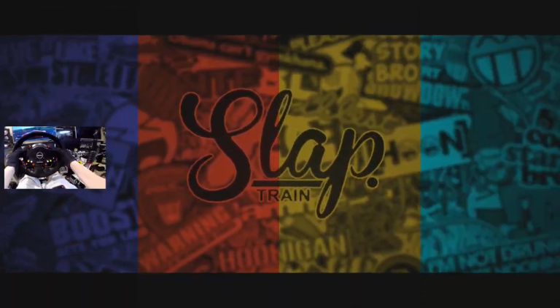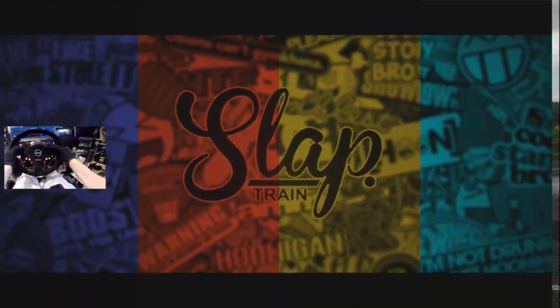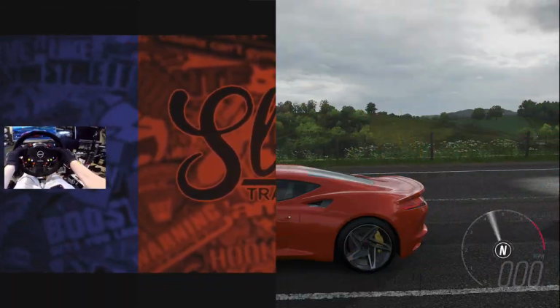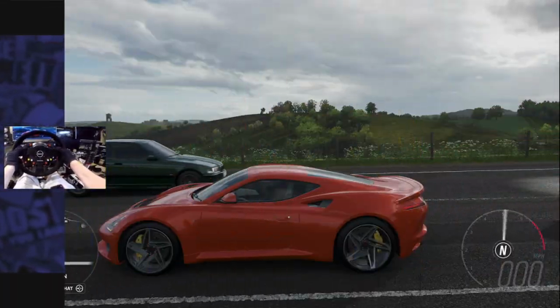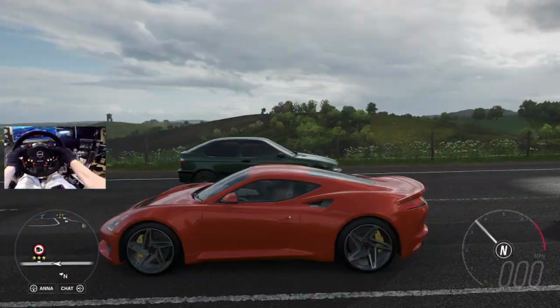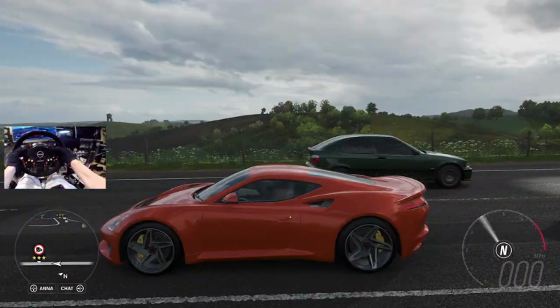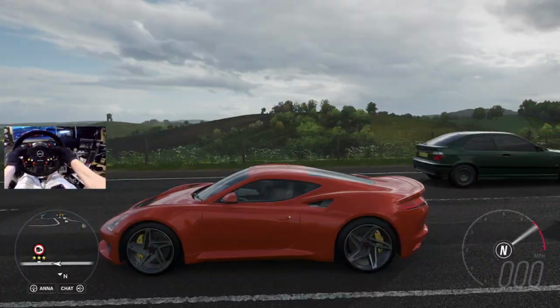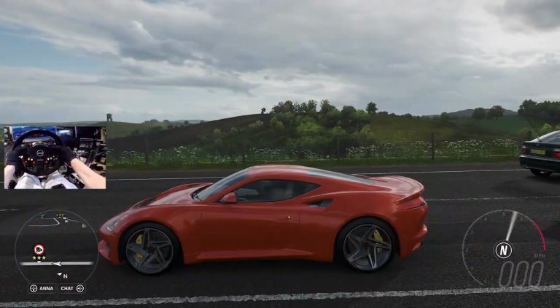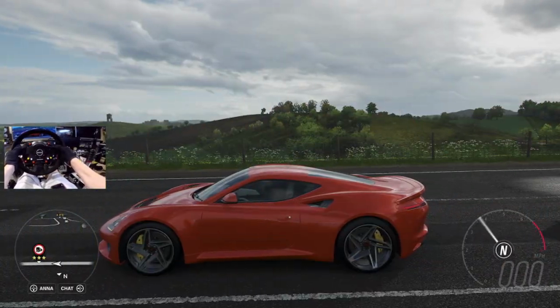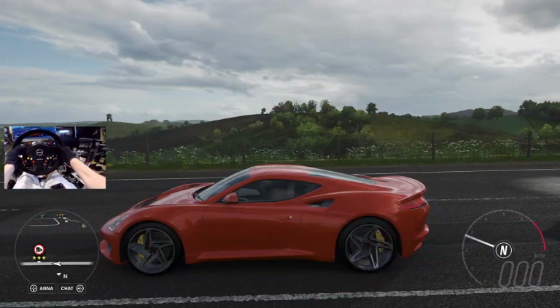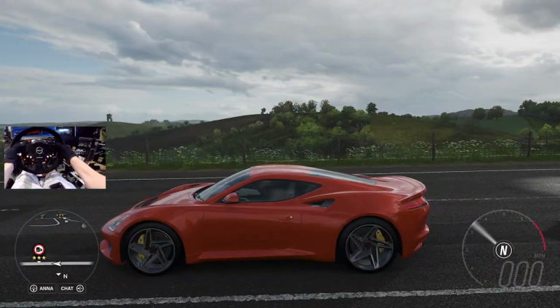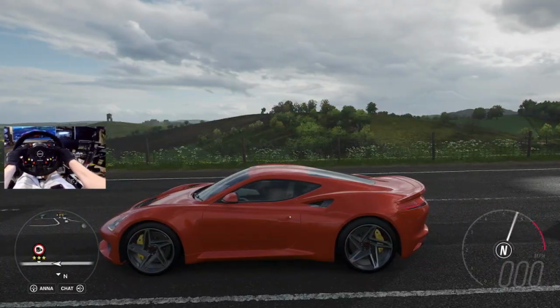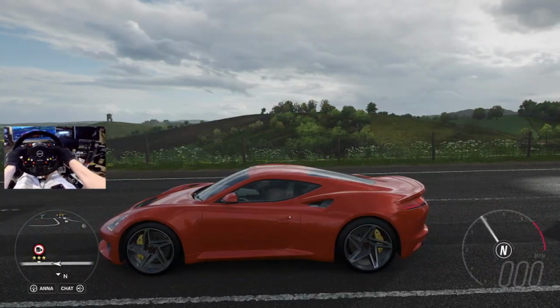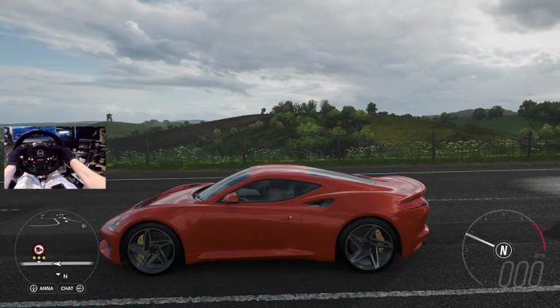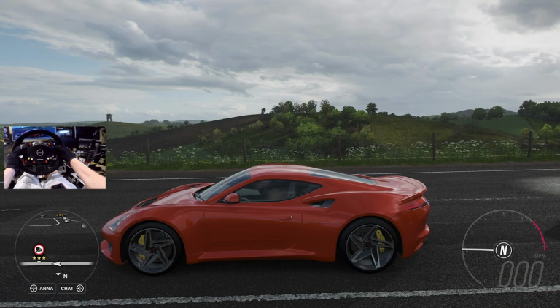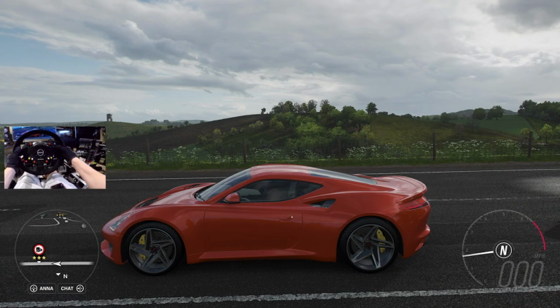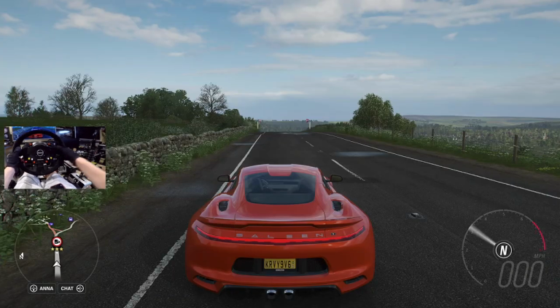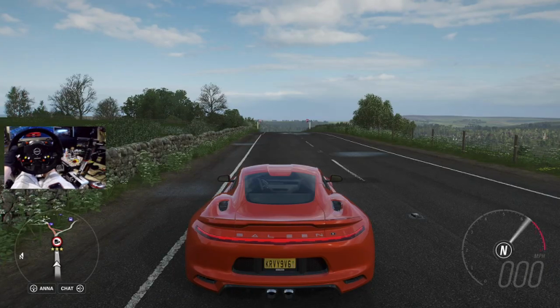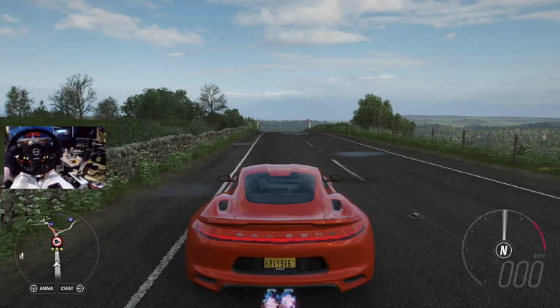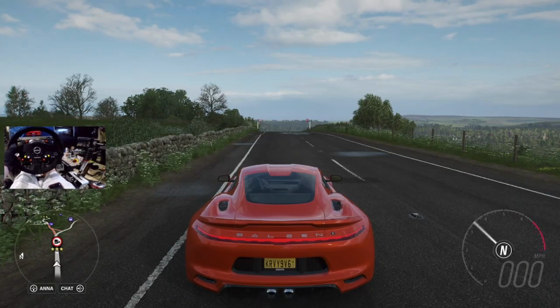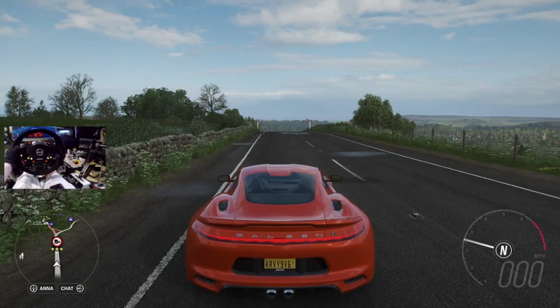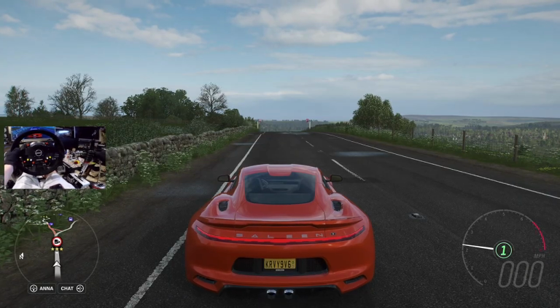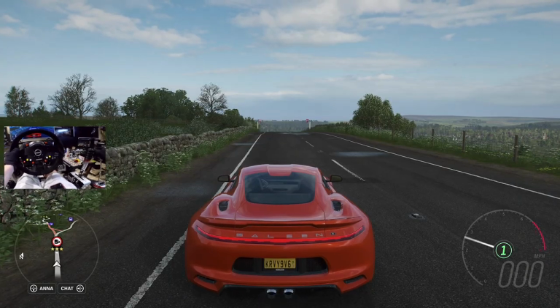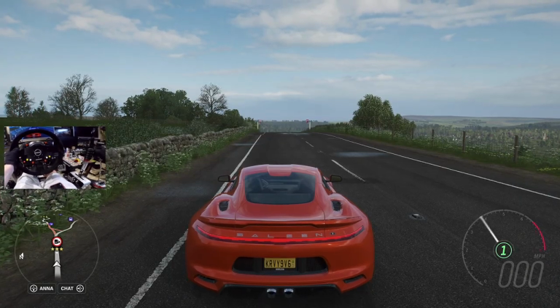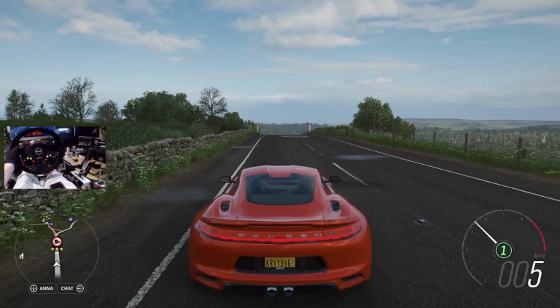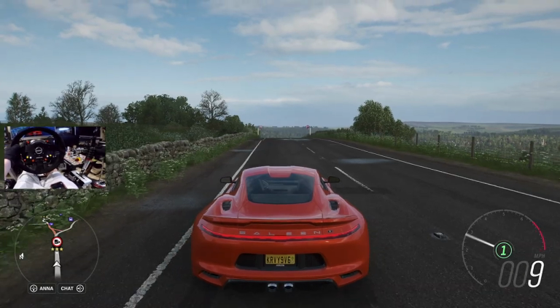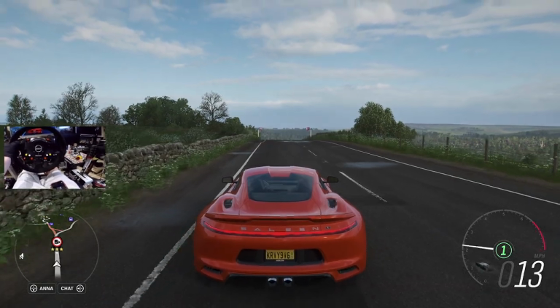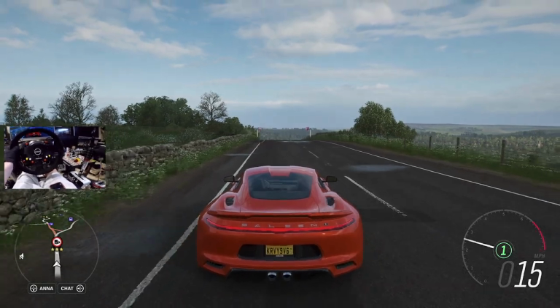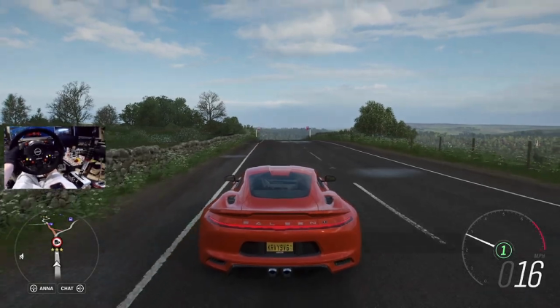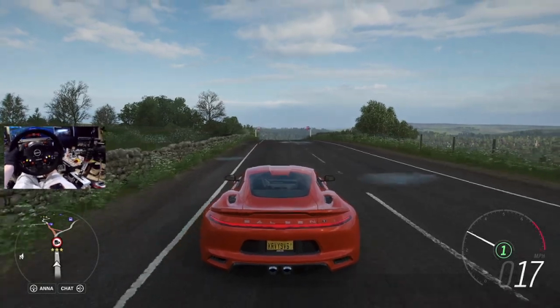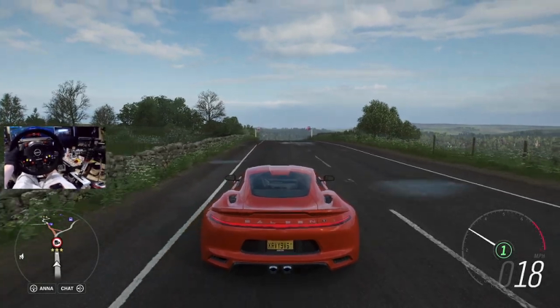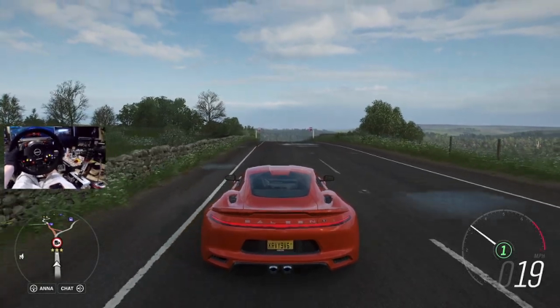What's going on, everybody? Welcome back today, guys, to the channel. Forza Horizon 4 finally dropped something that I actually would like to drive today.